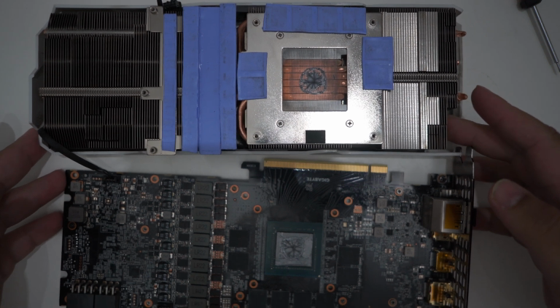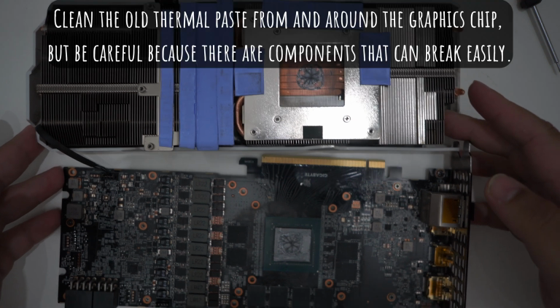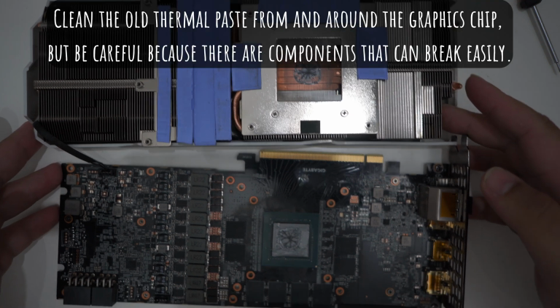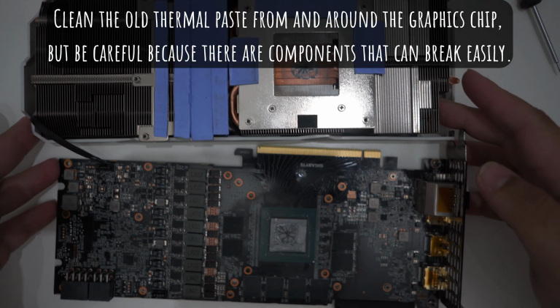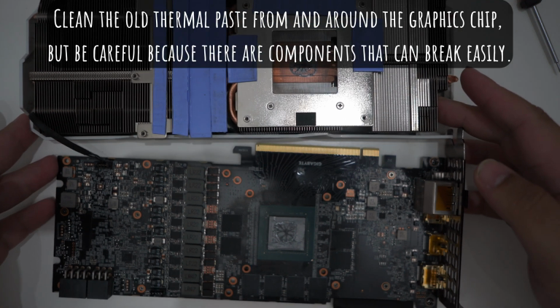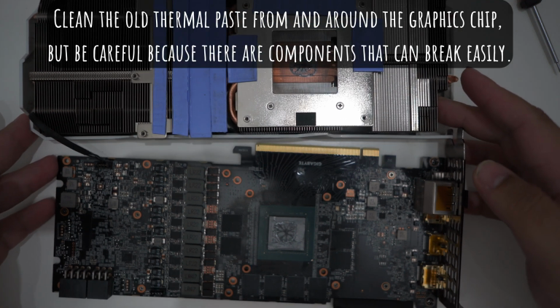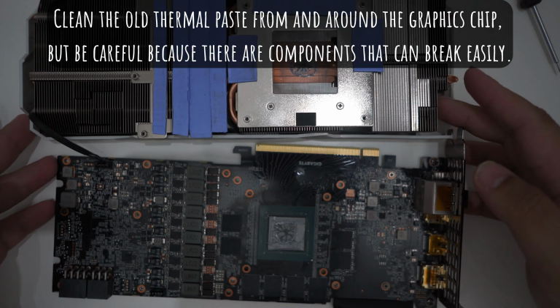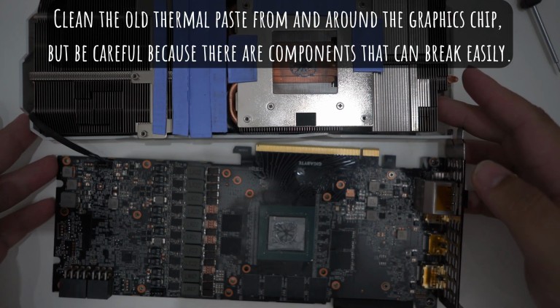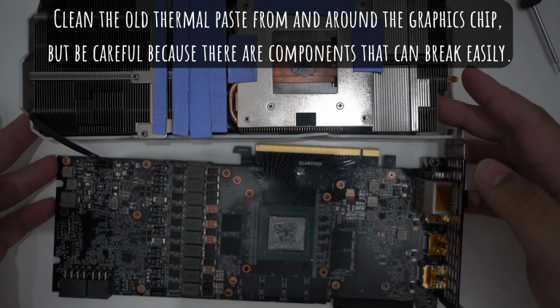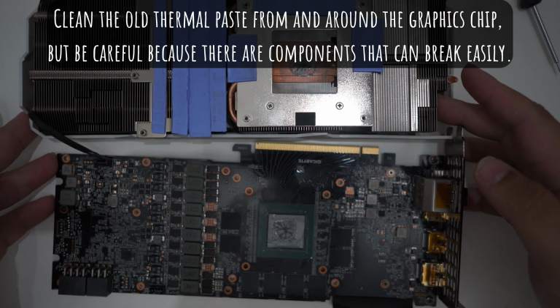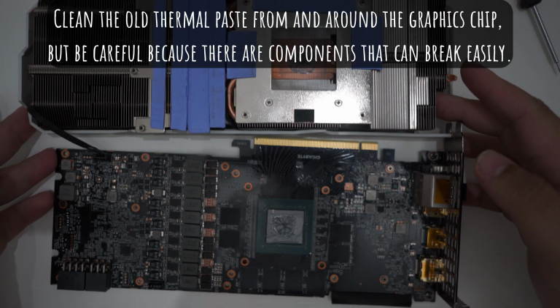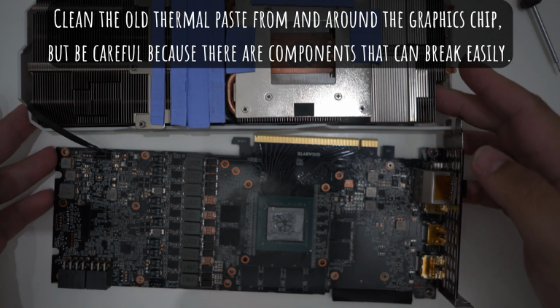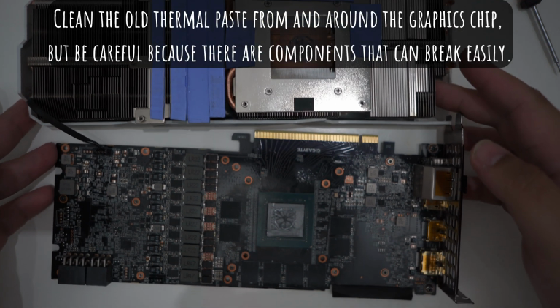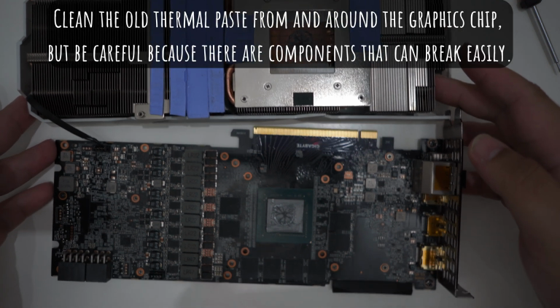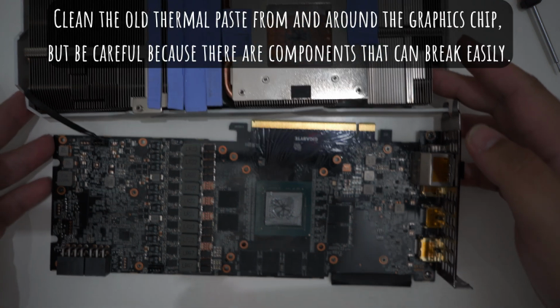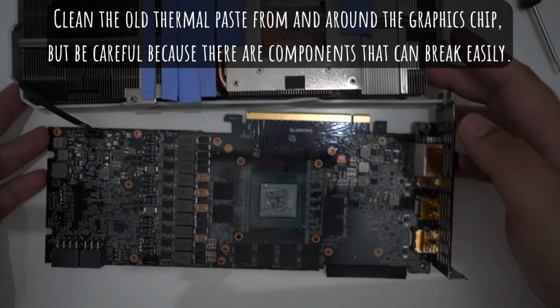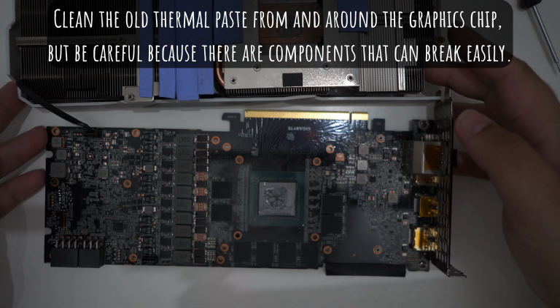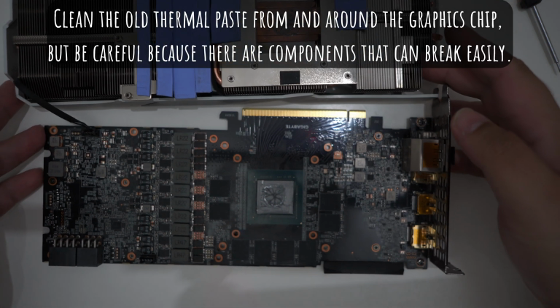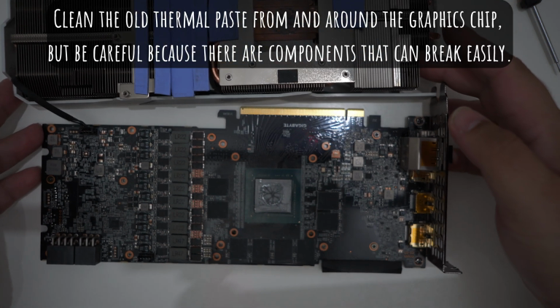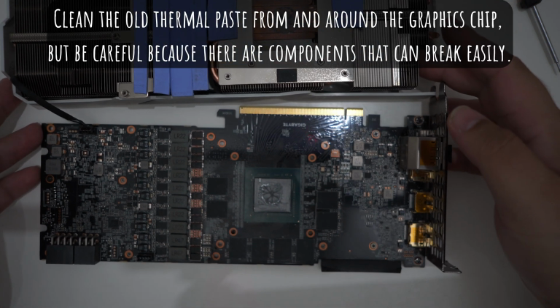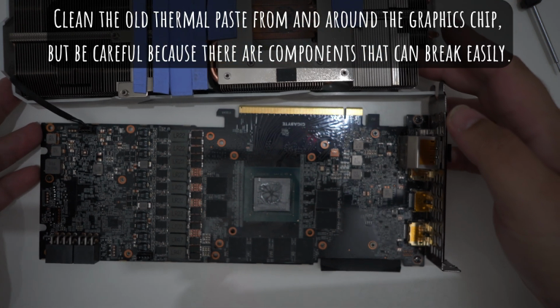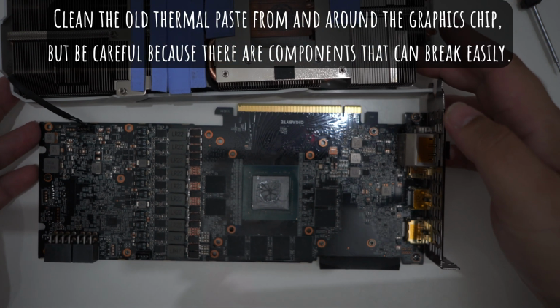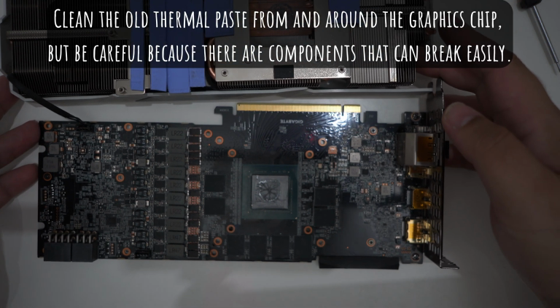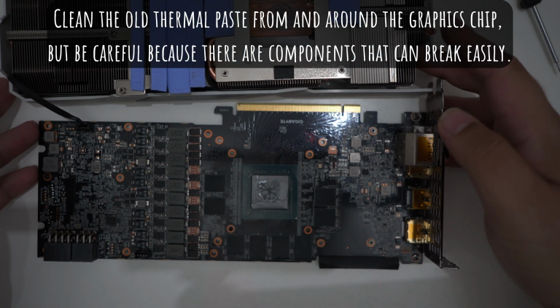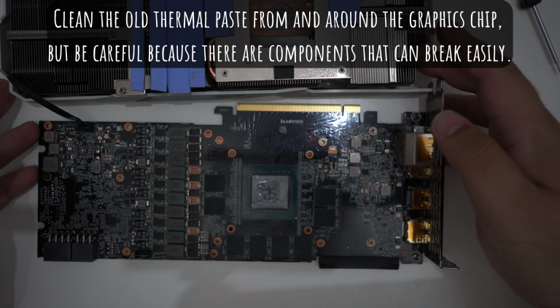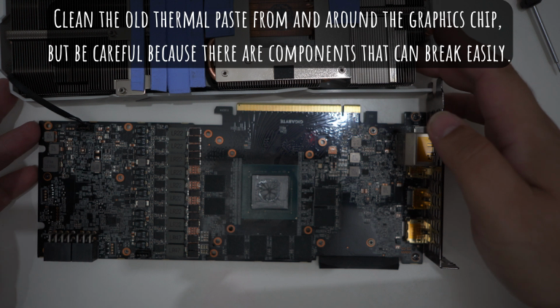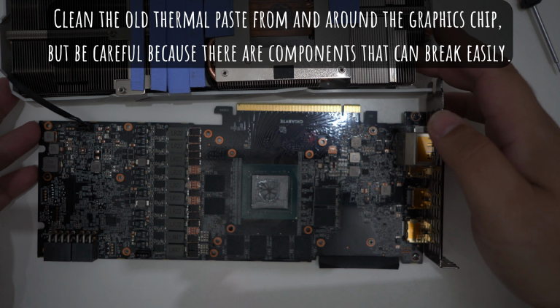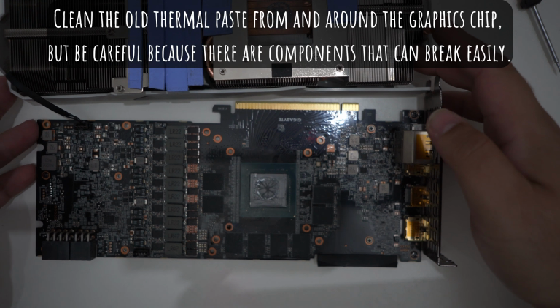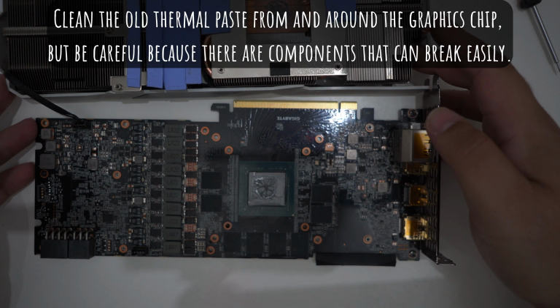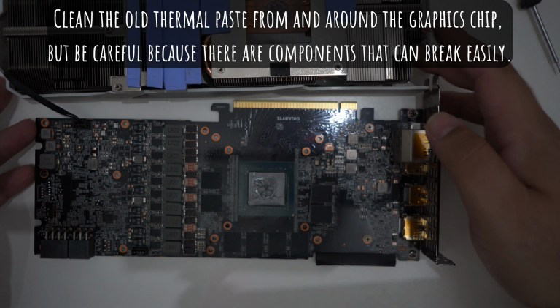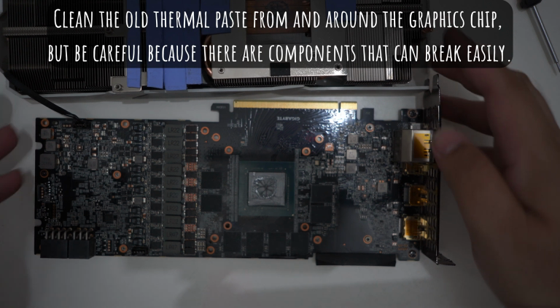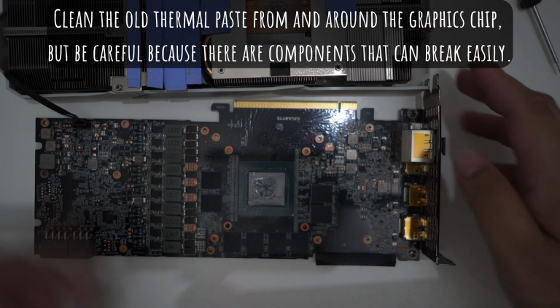Clean the old thermal paste from and around the graphics chip, but be careful because there are components that can break easily.